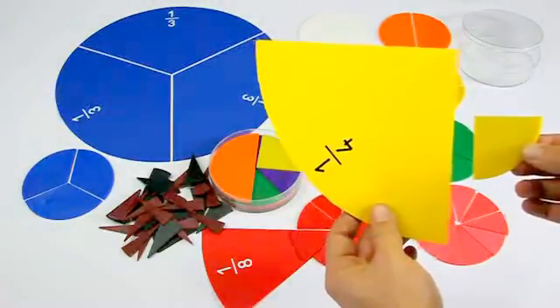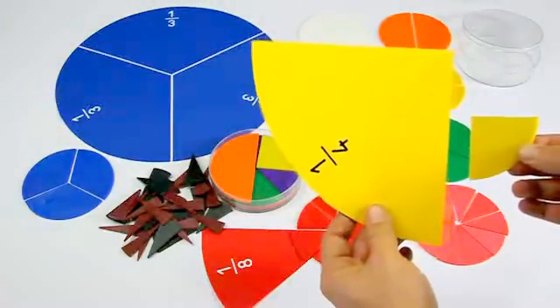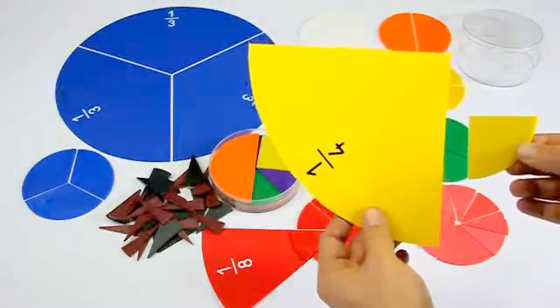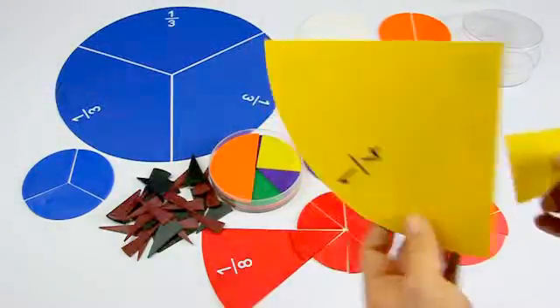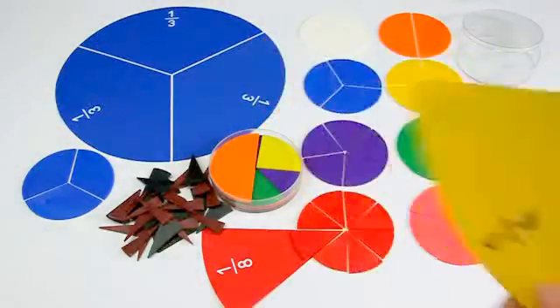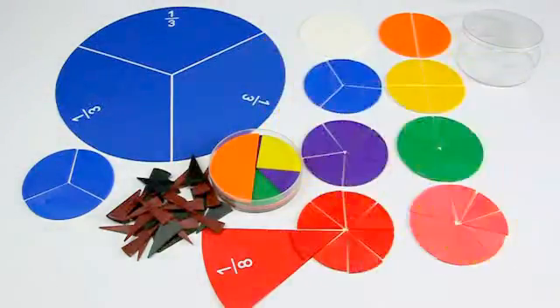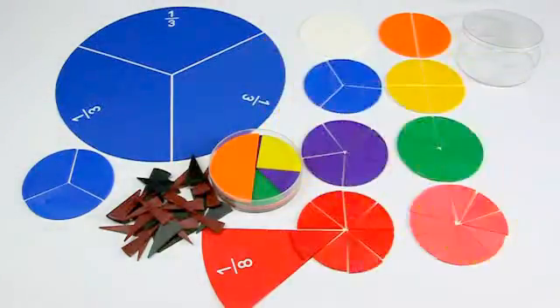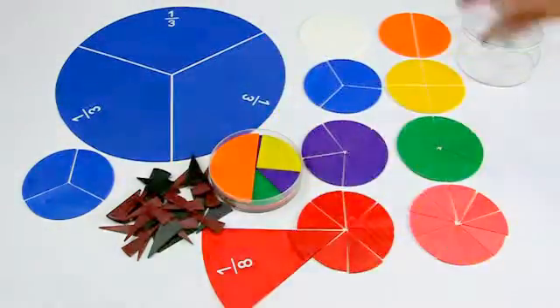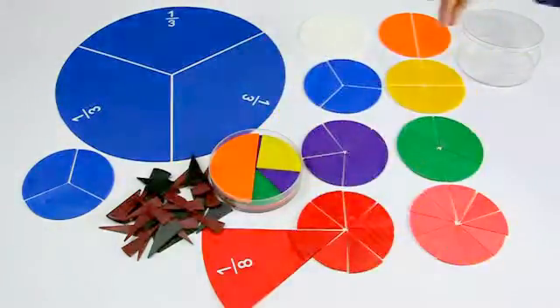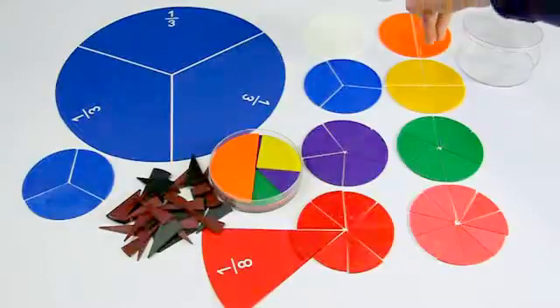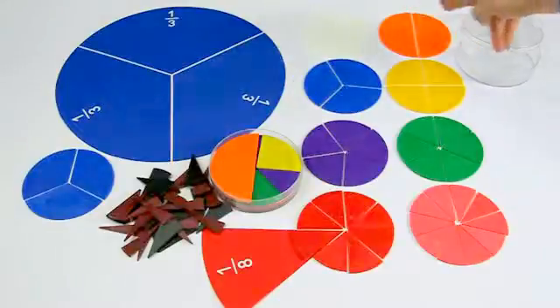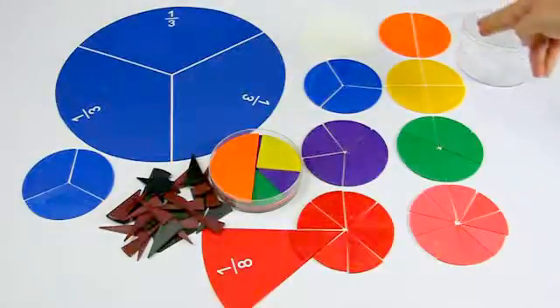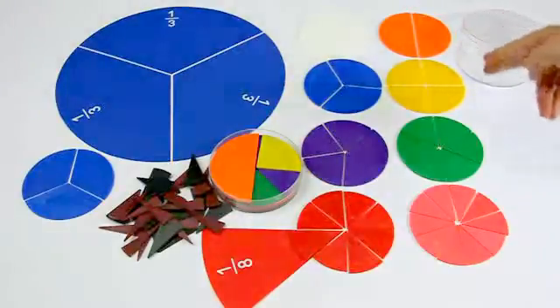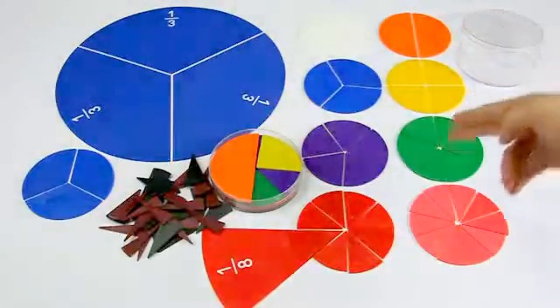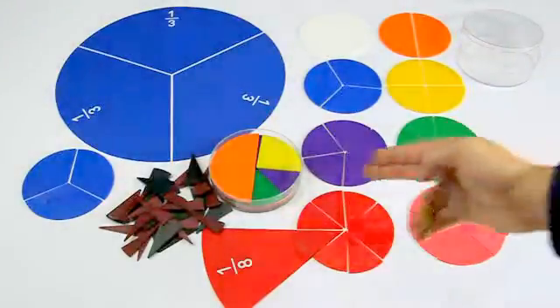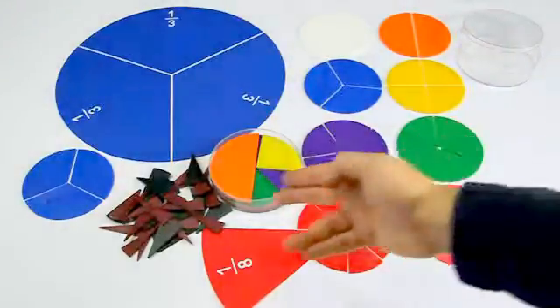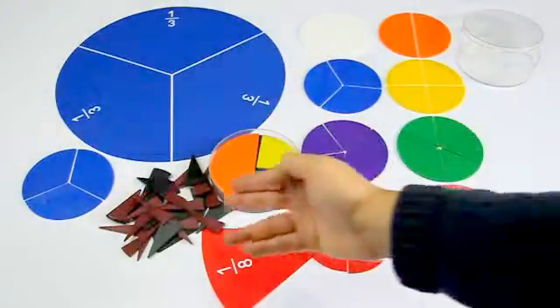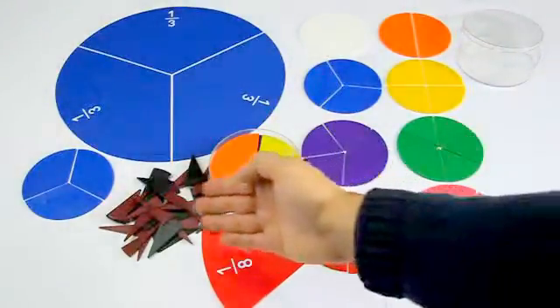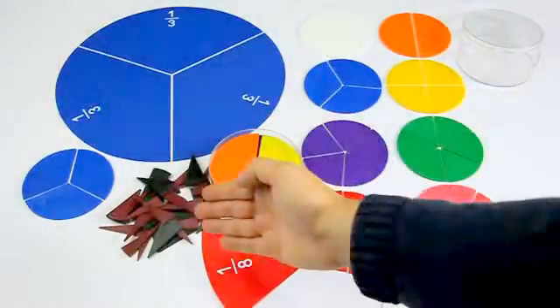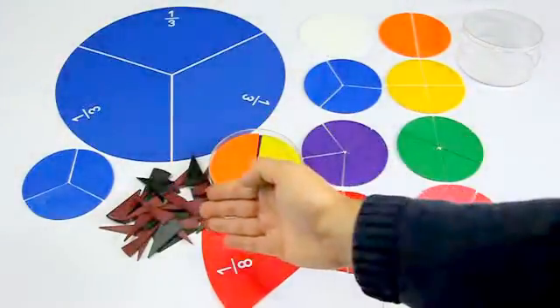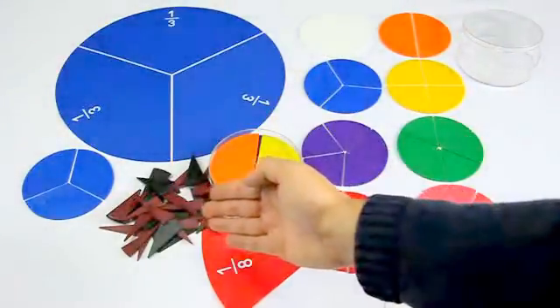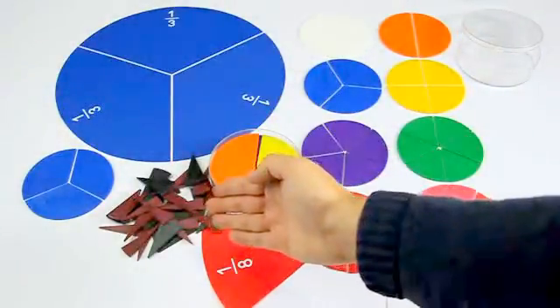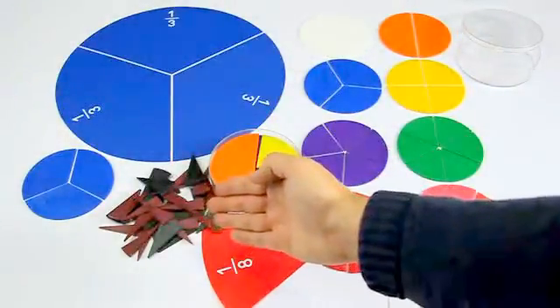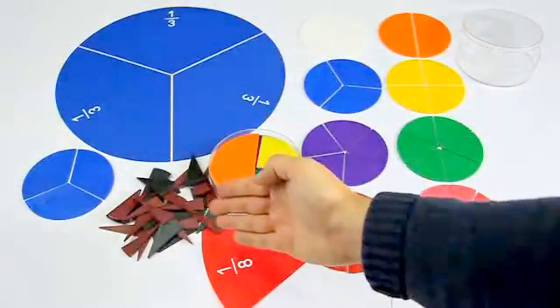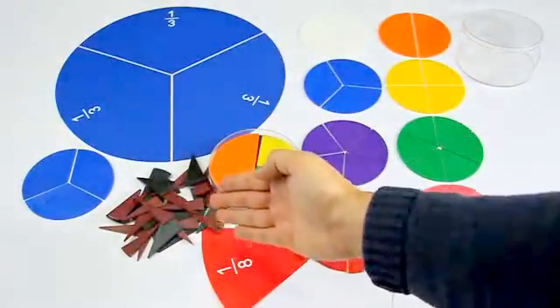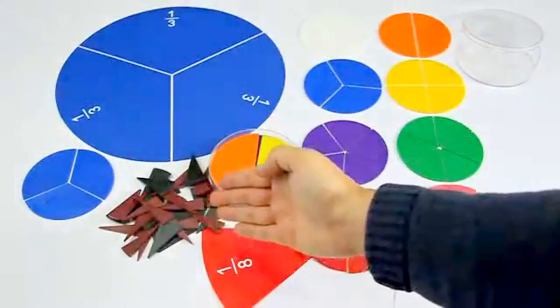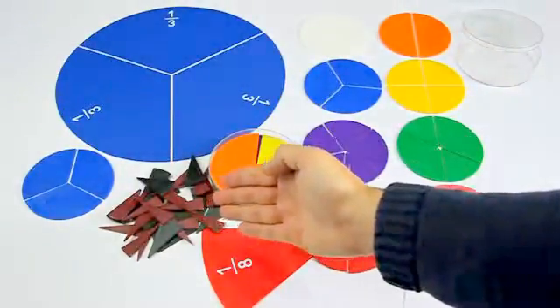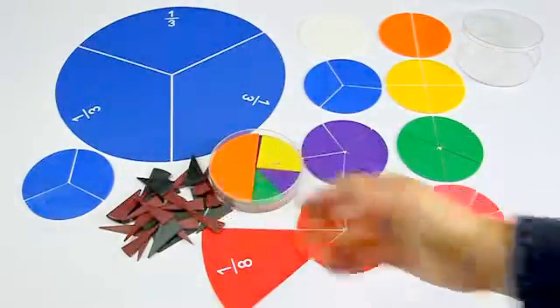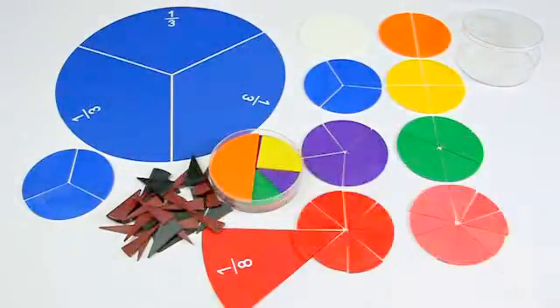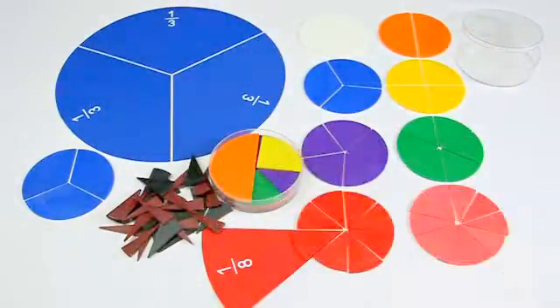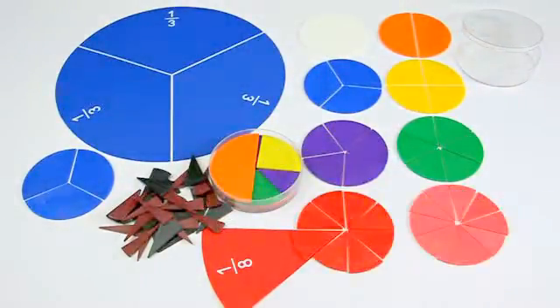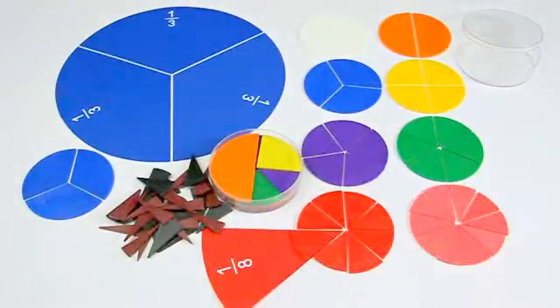From 1/1 to 1/20, the set contains 10 different subdivisions in colors matching to each other.